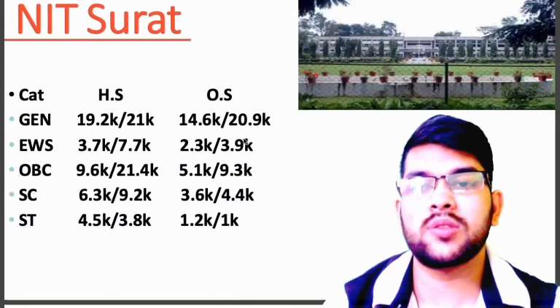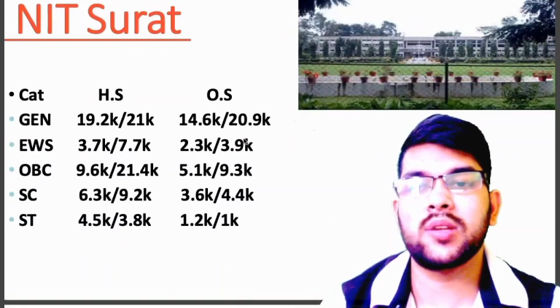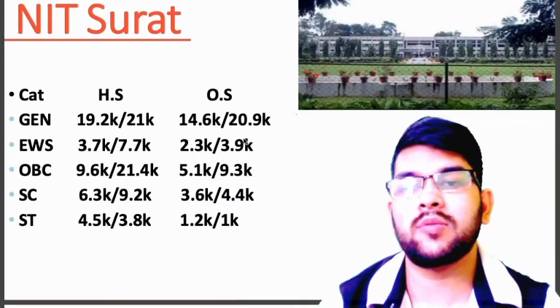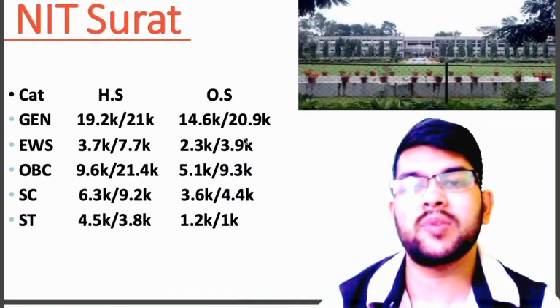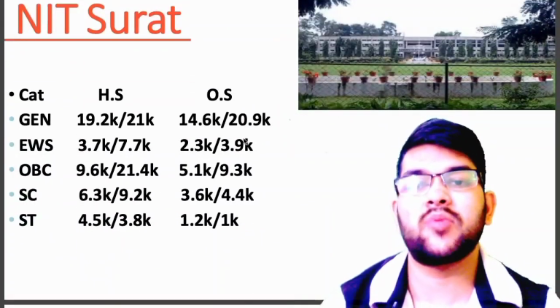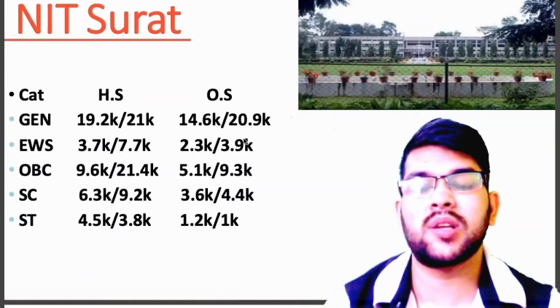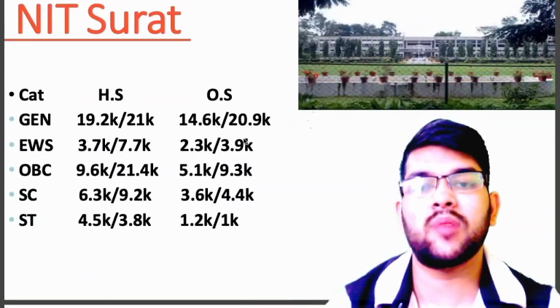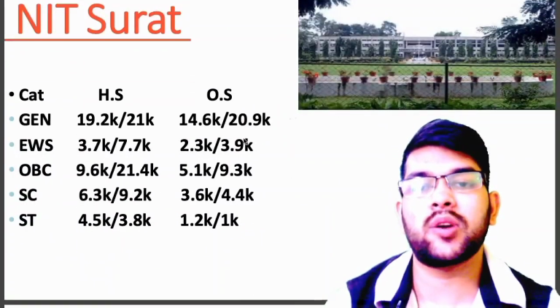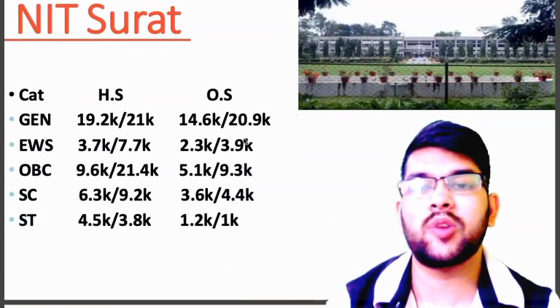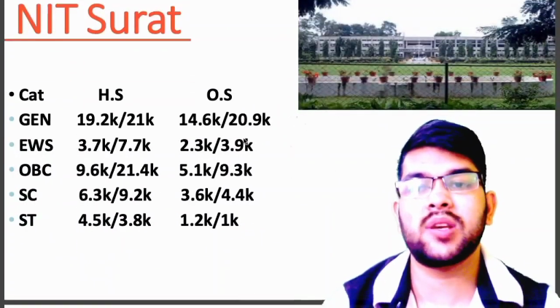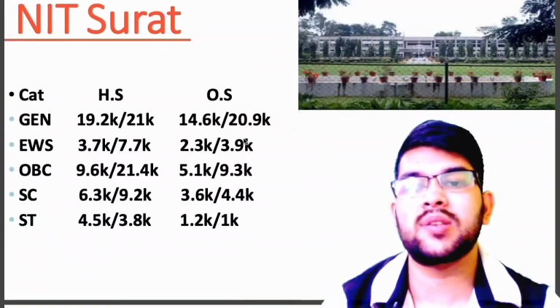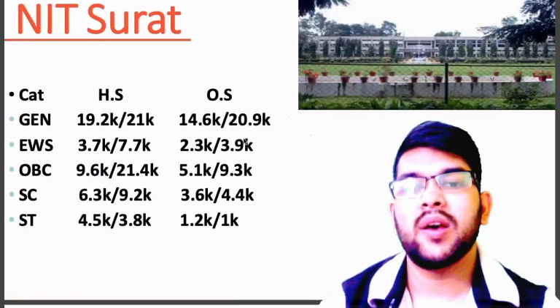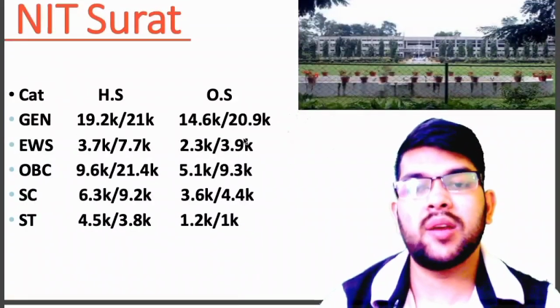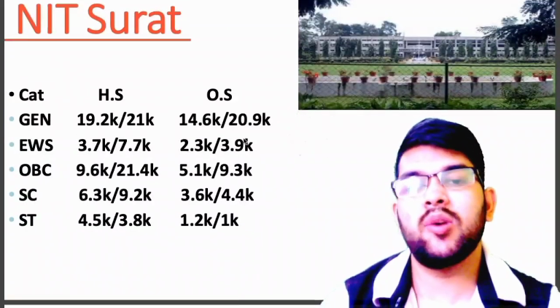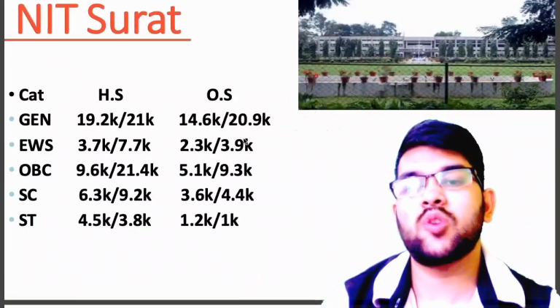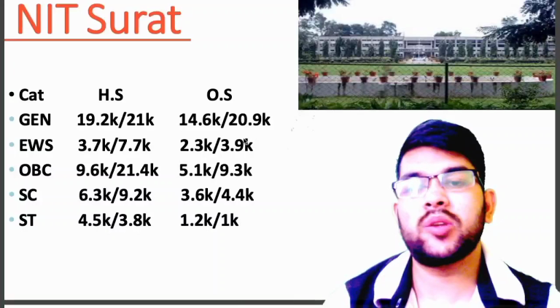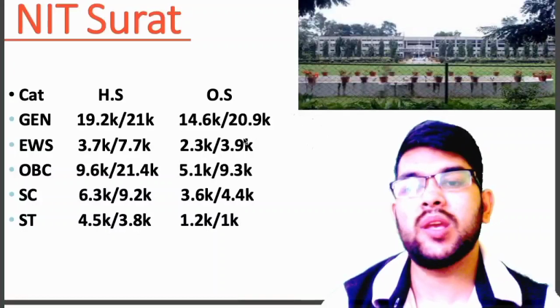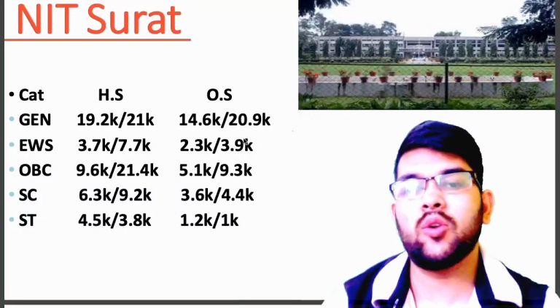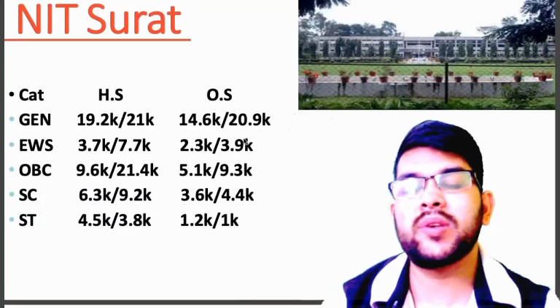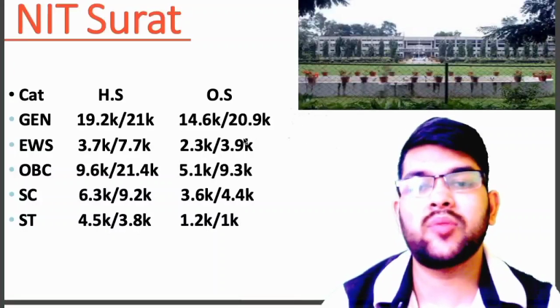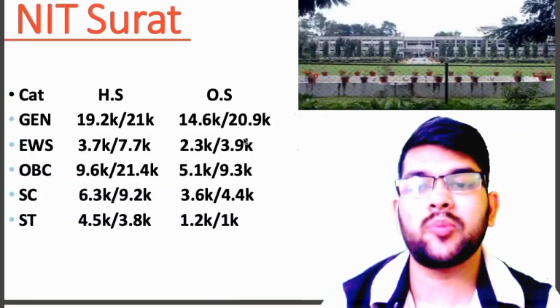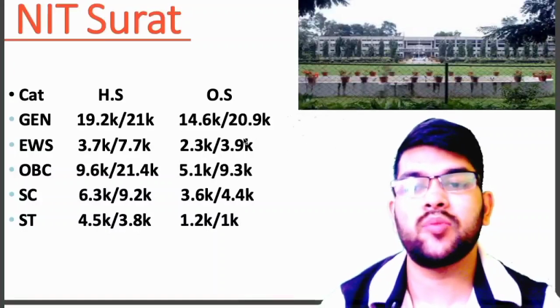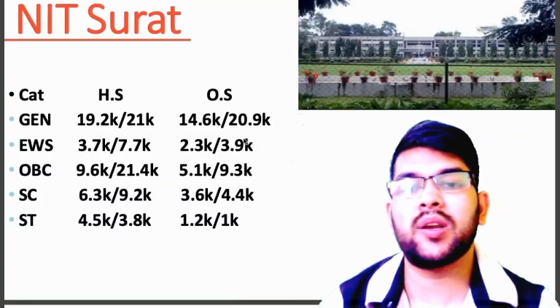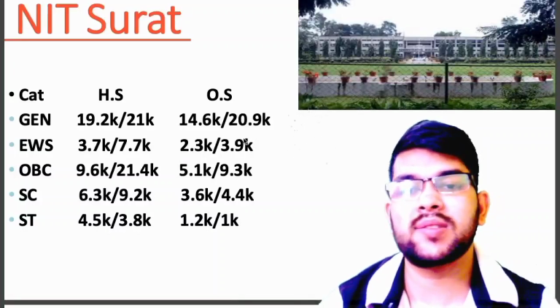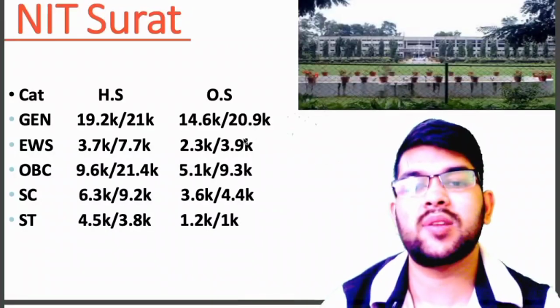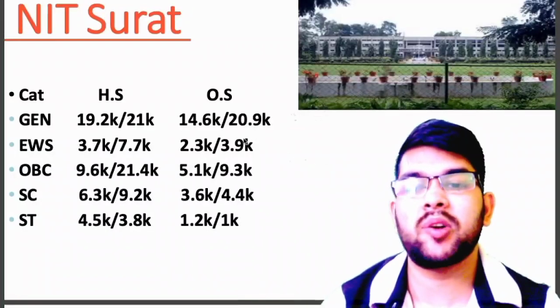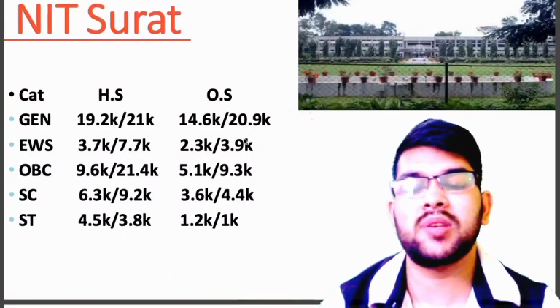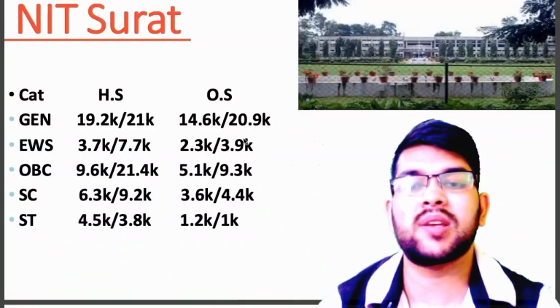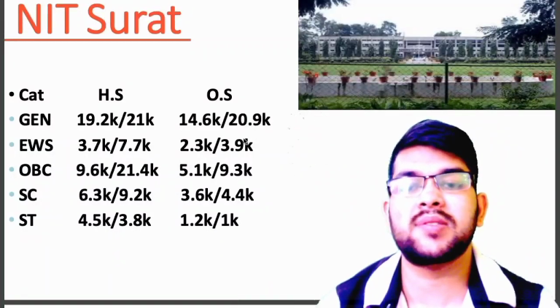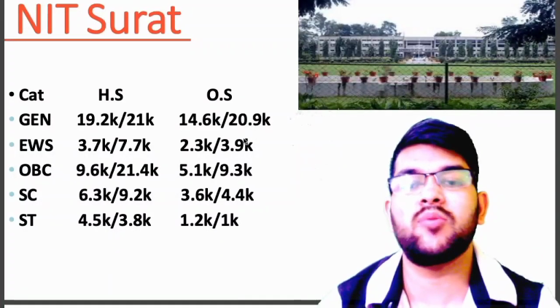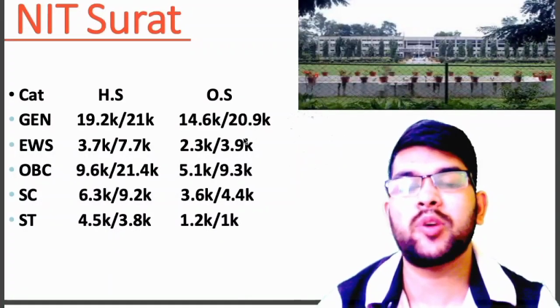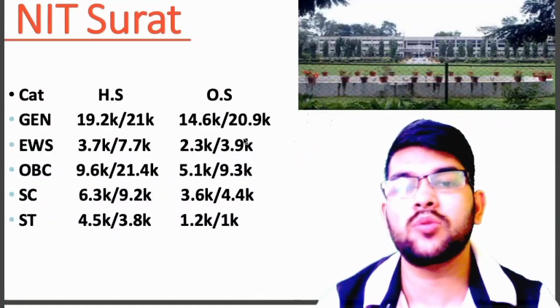for NIT Surat, here is the information: General 14.6, EWS 2.3, OBC 5.1, SC 3.6, ST 1.2.